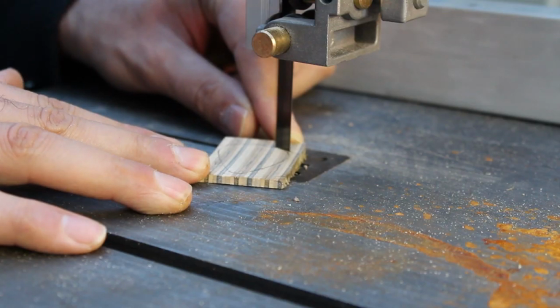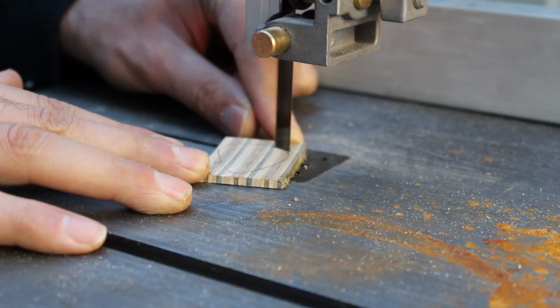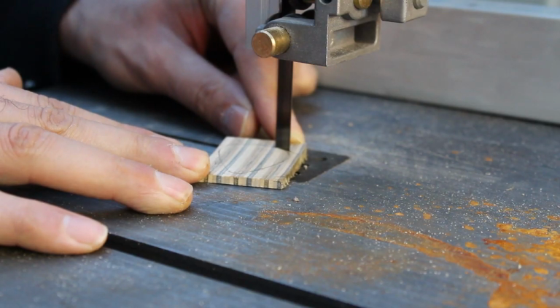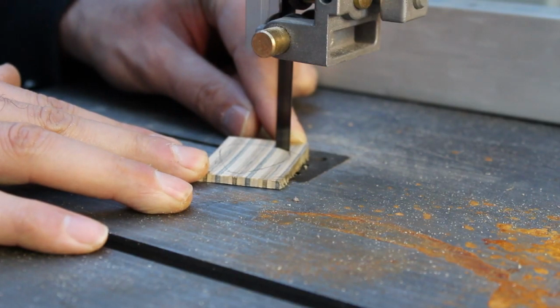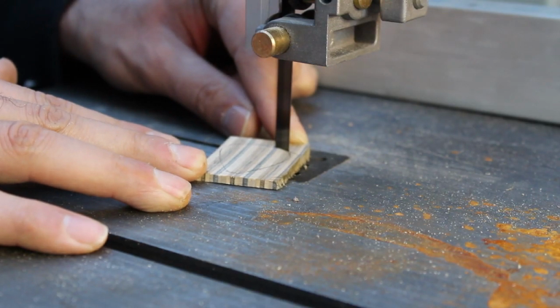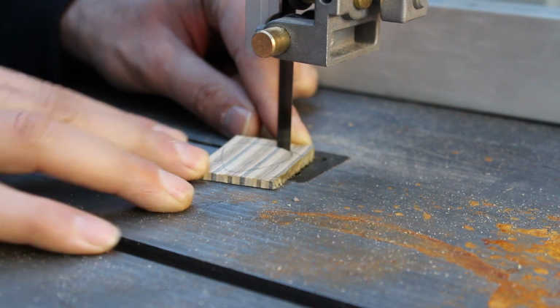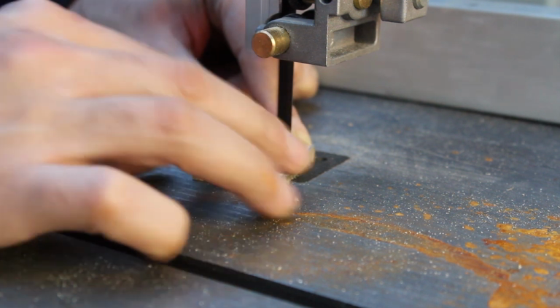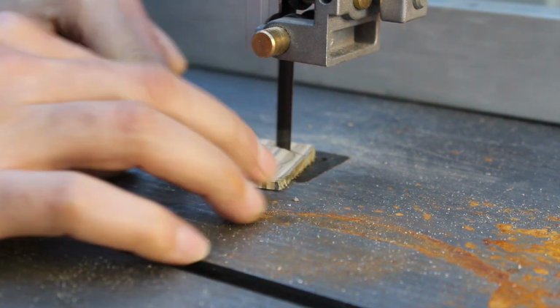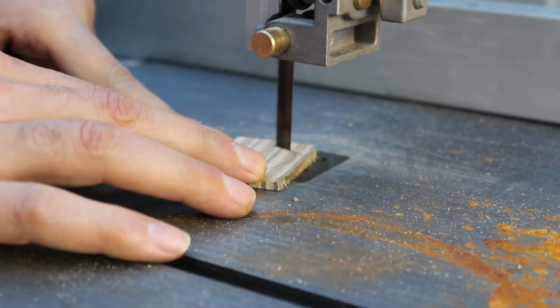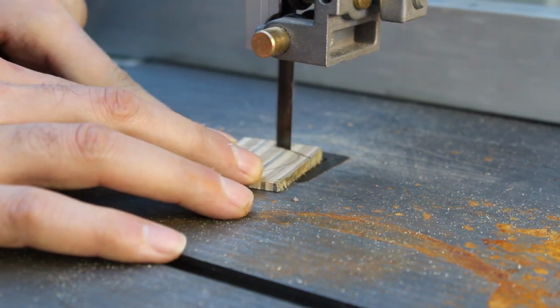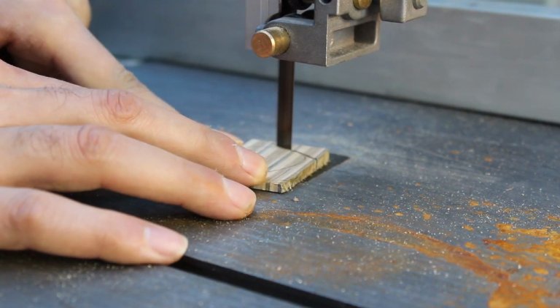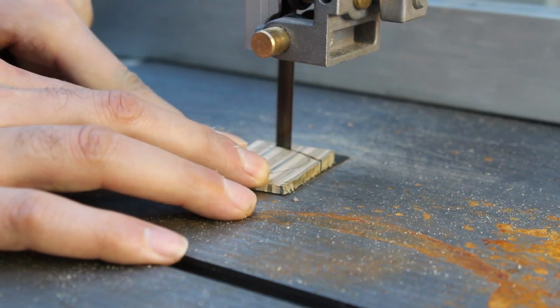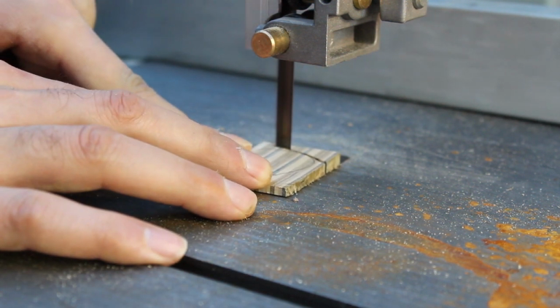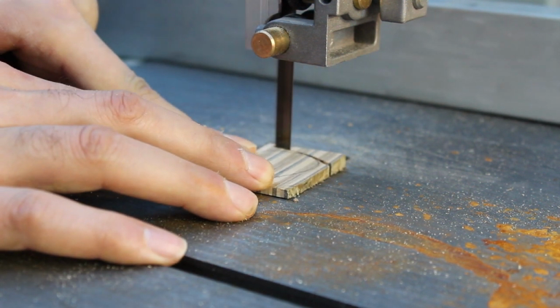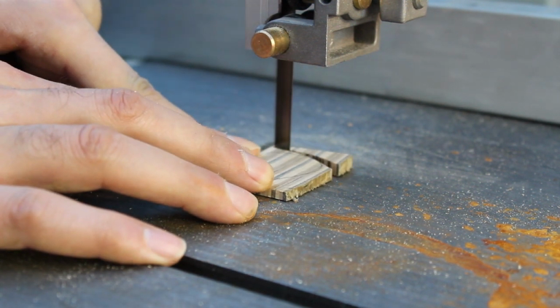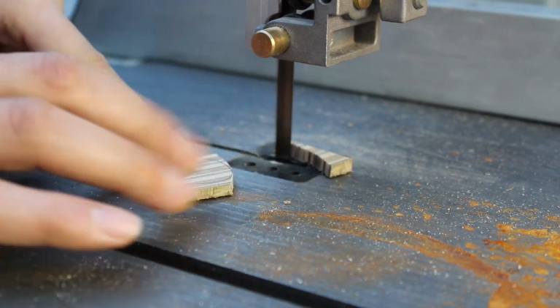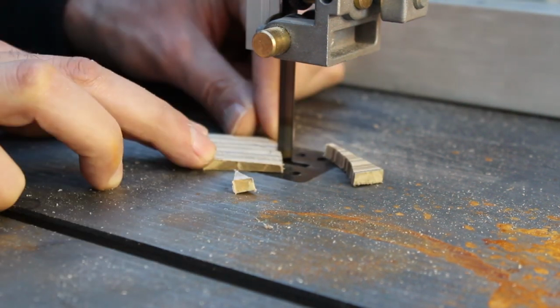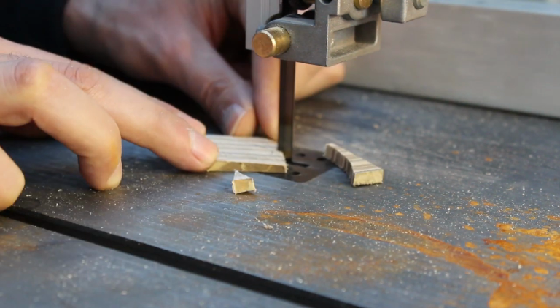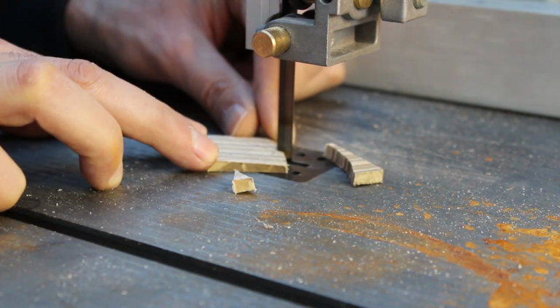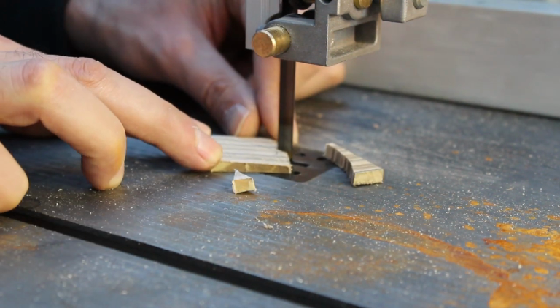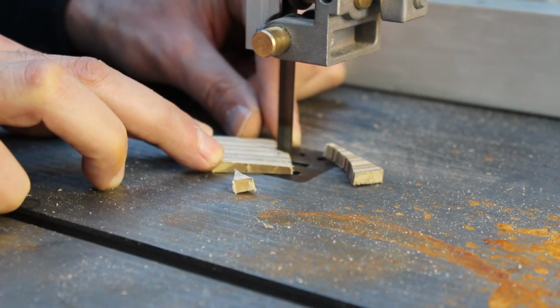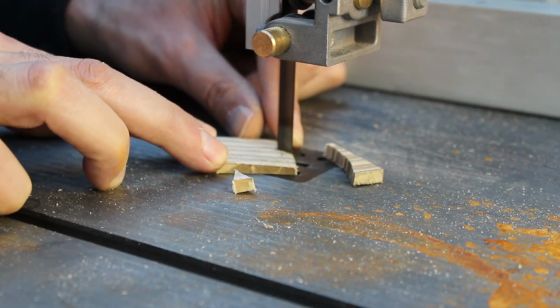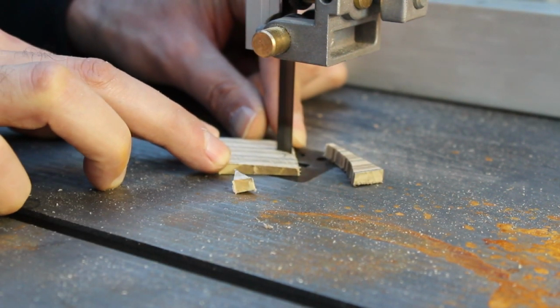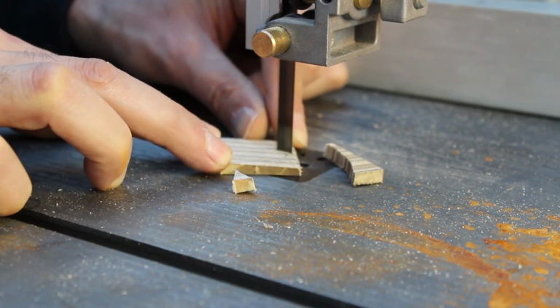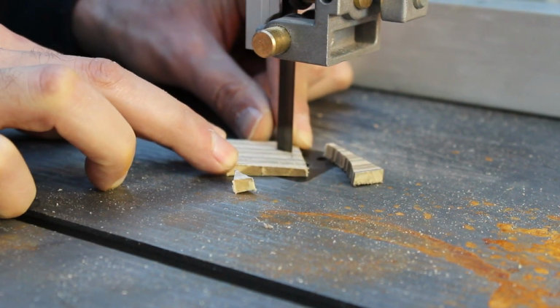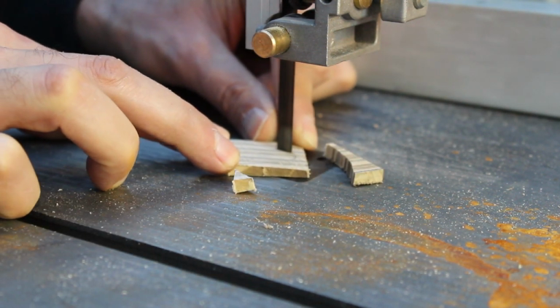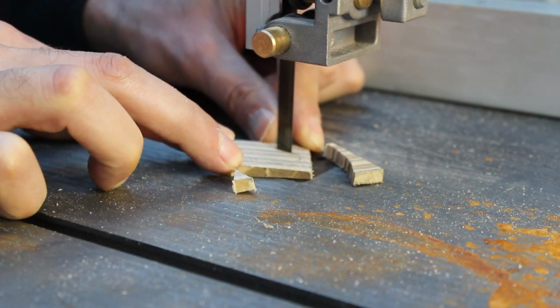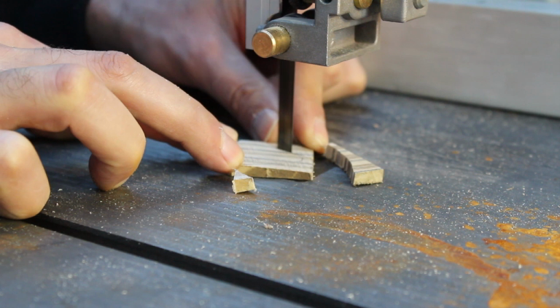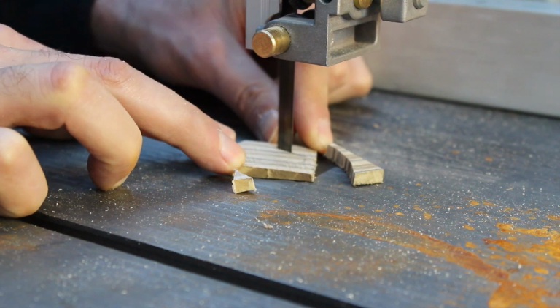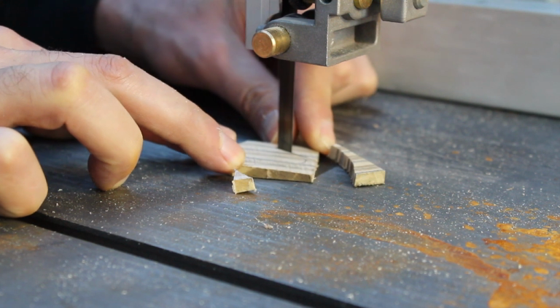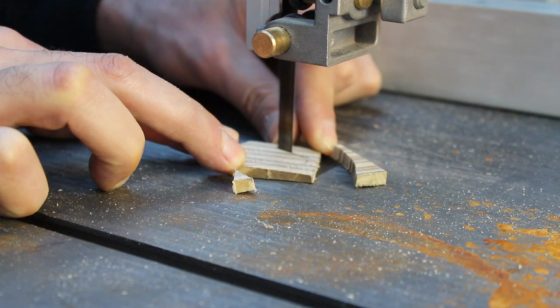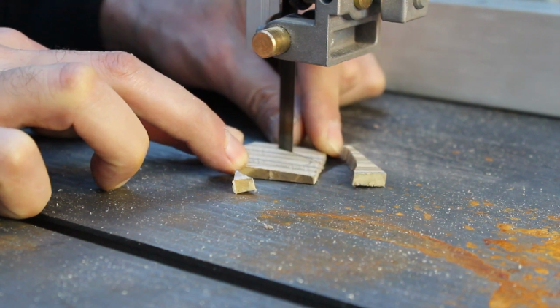I moved back over to the bandsaw to cut out the shape of my guitar pick, being extra careful not to chop off my fingers in the process.